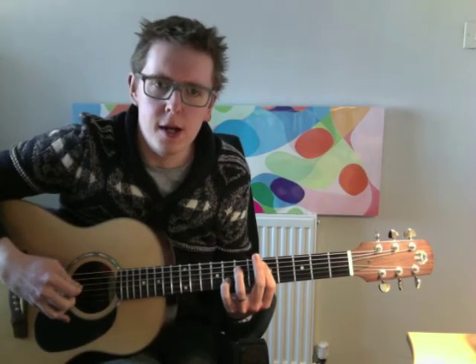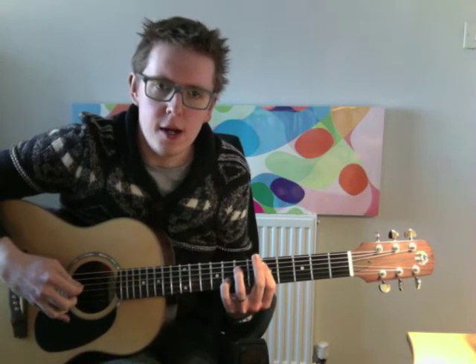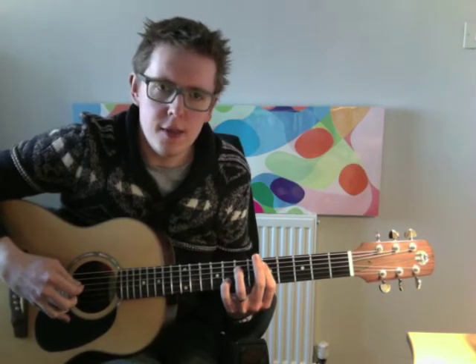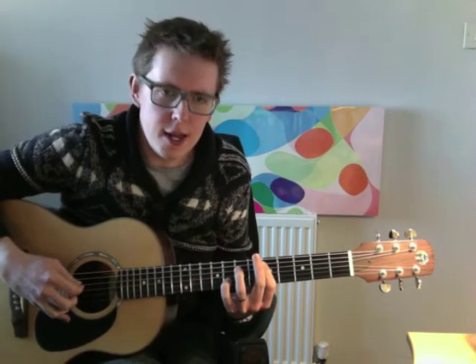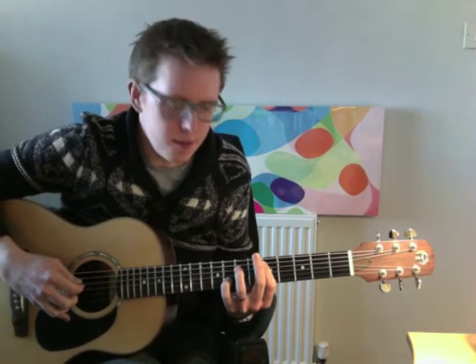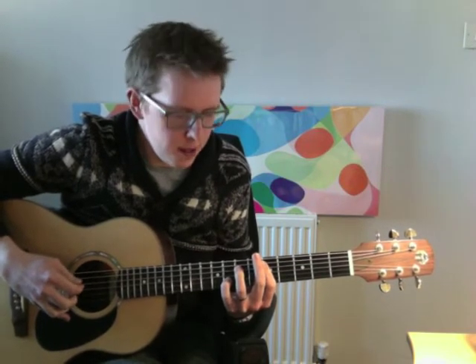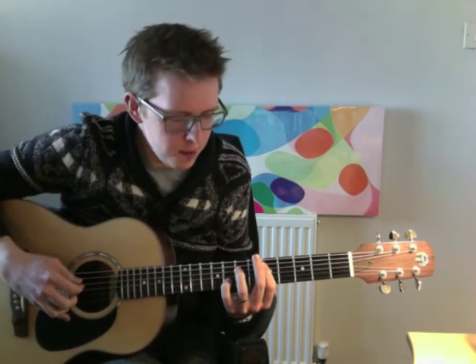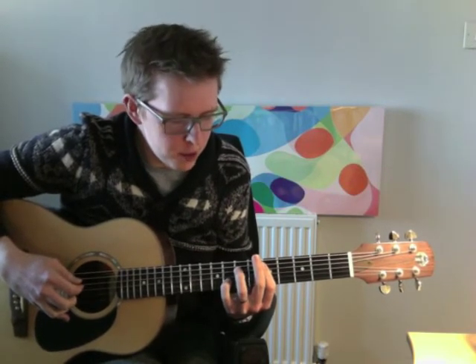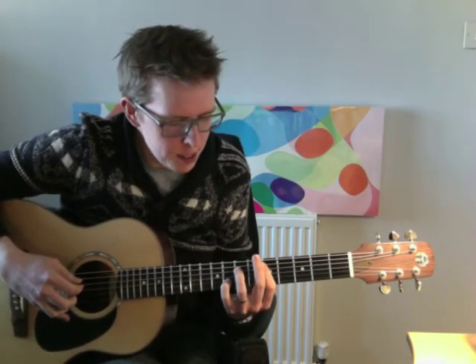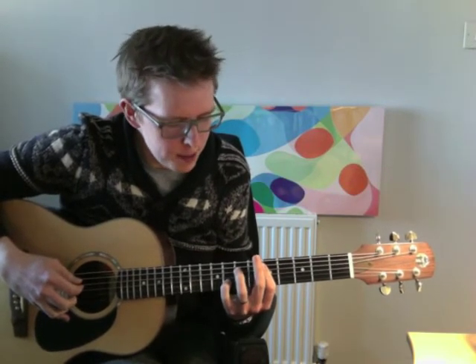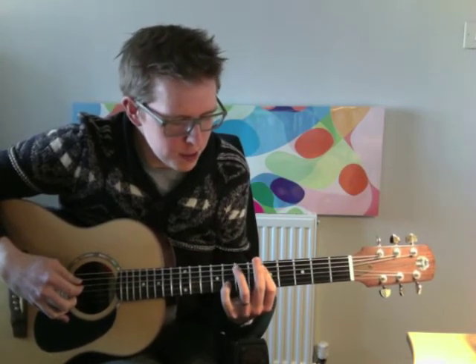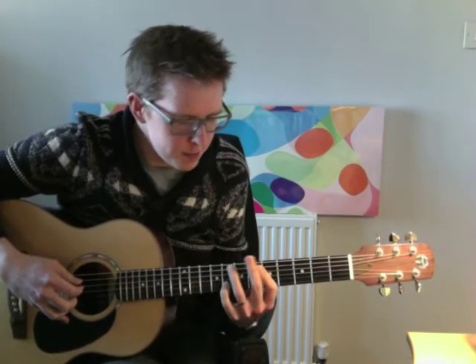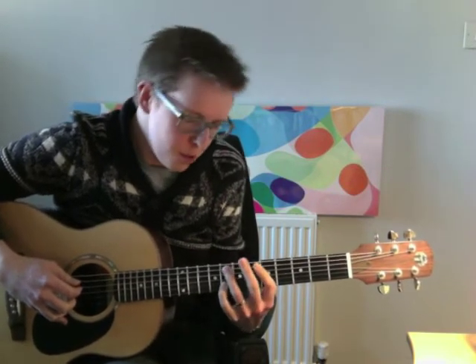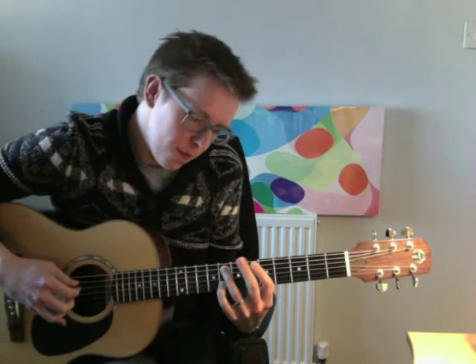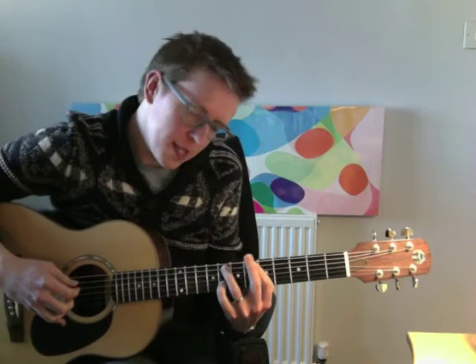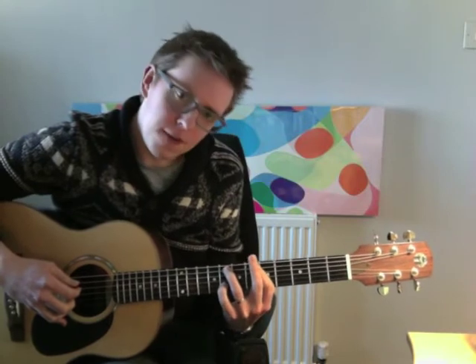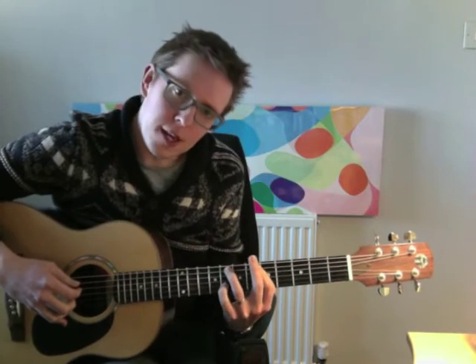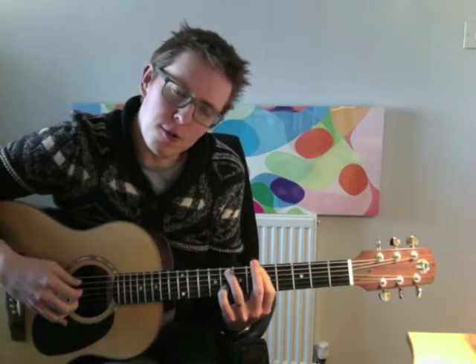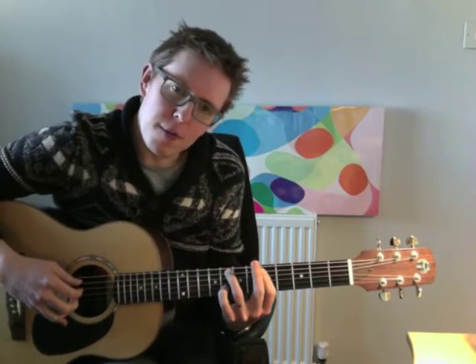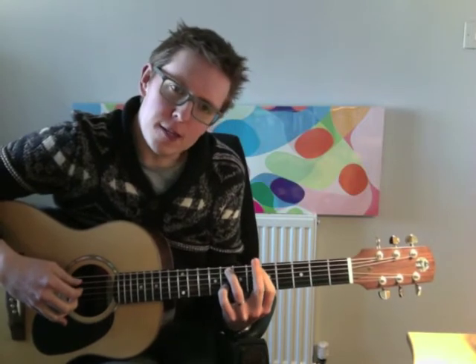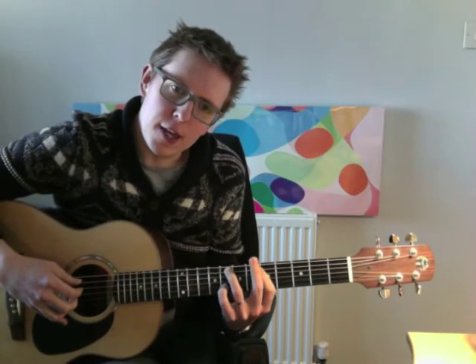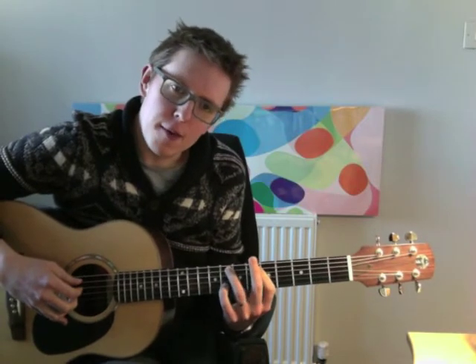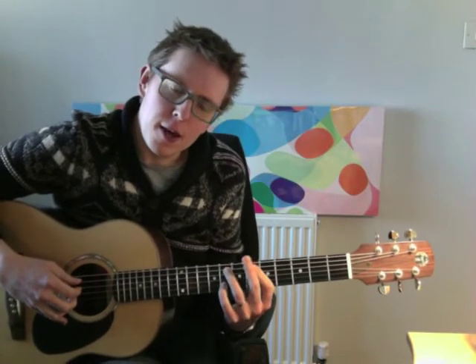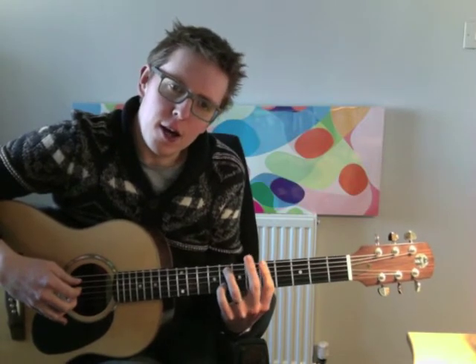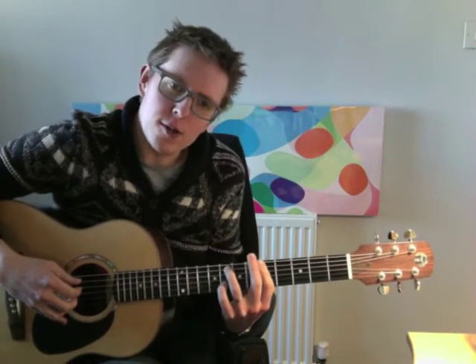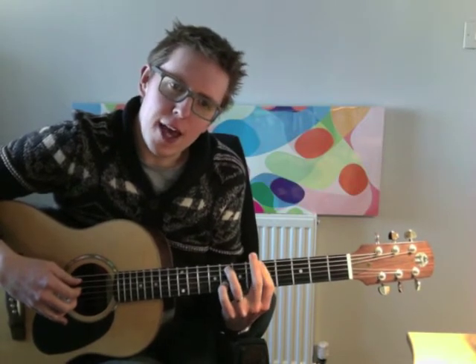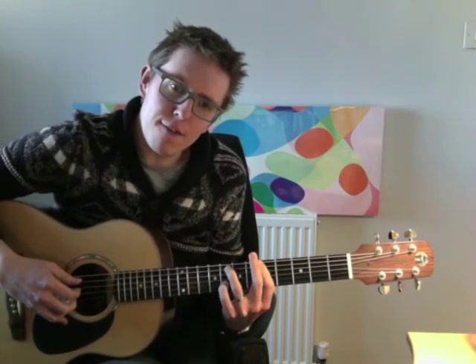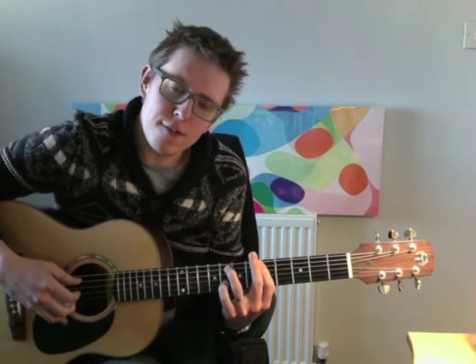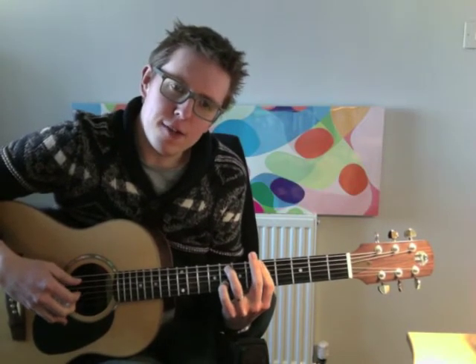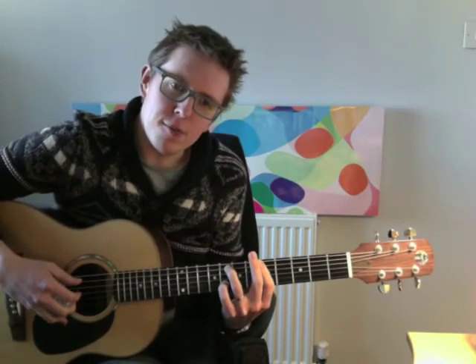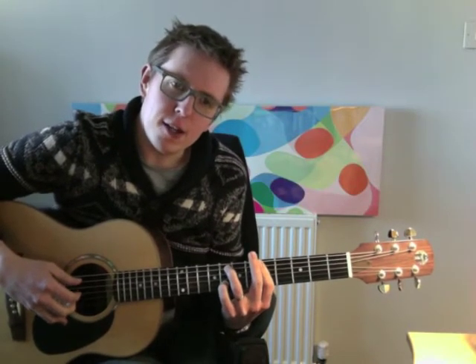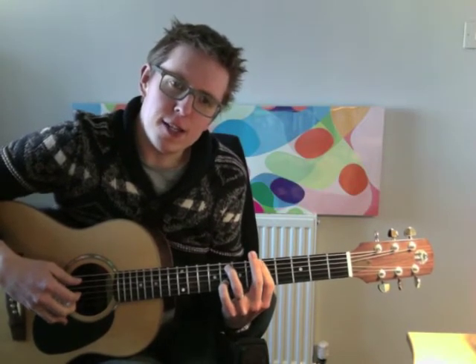And then the tricky bit is when you have to move this finger — move the bass finger — onto the F, and we go like this.